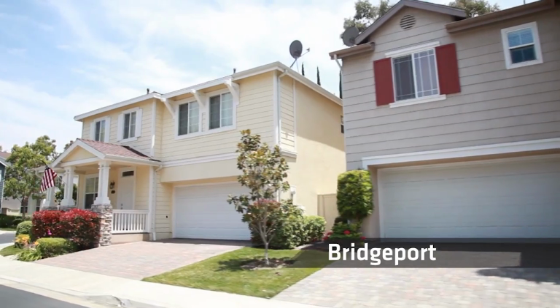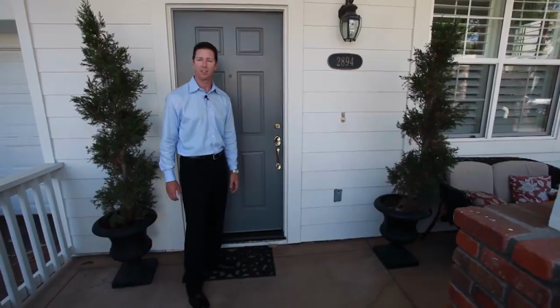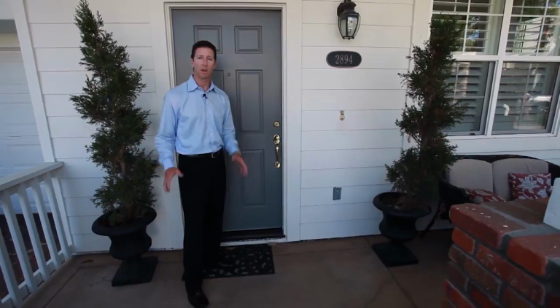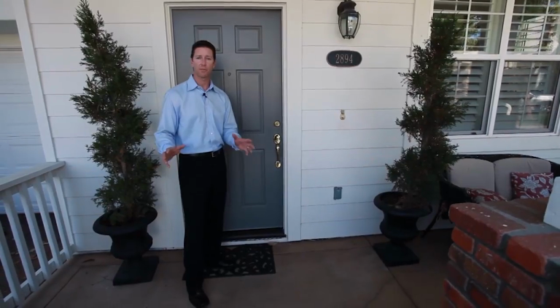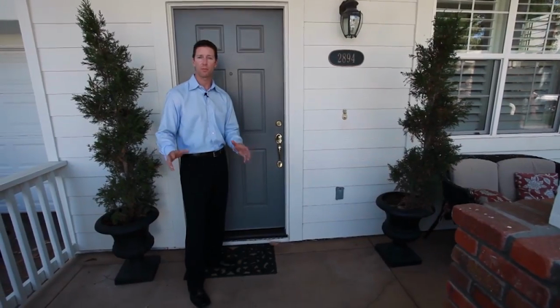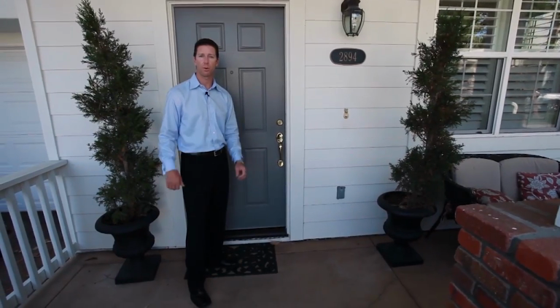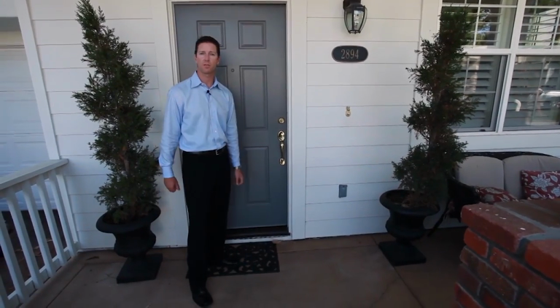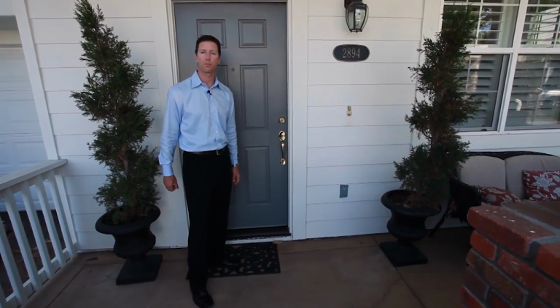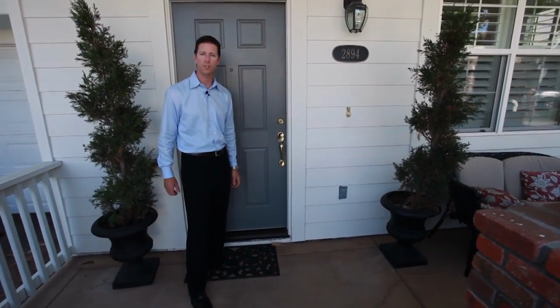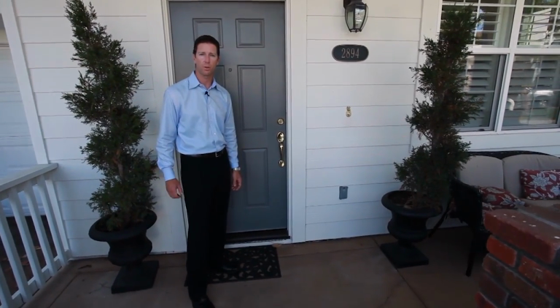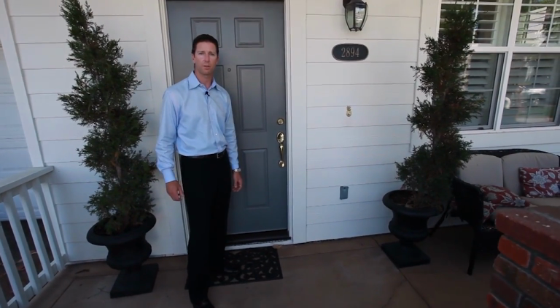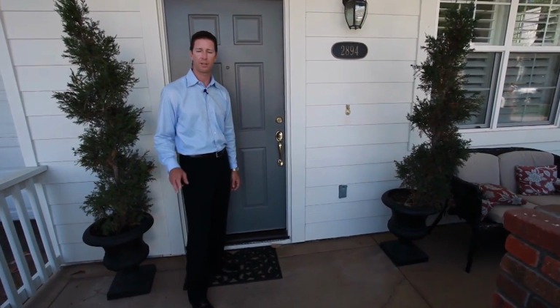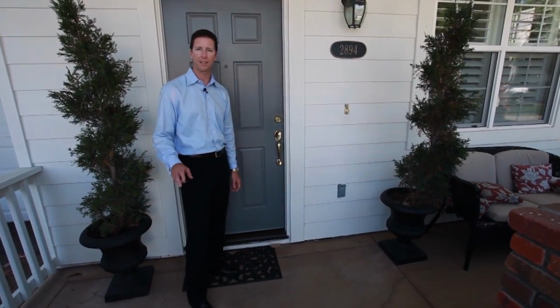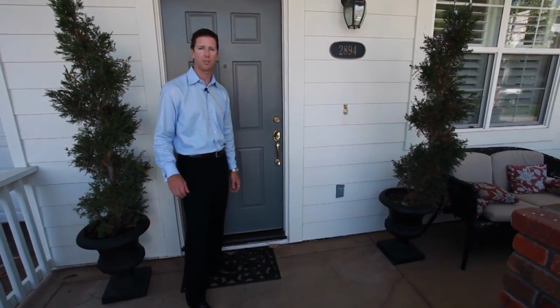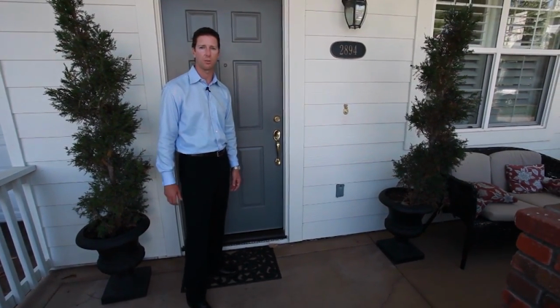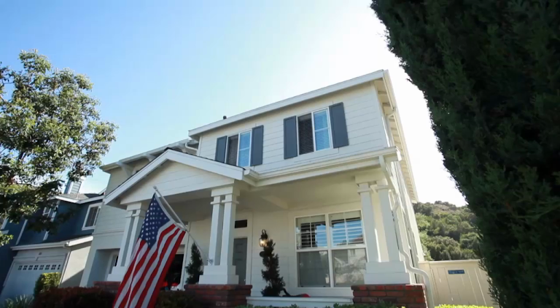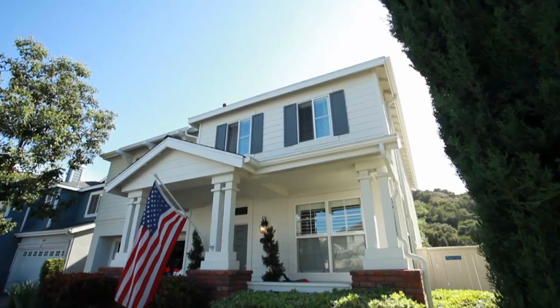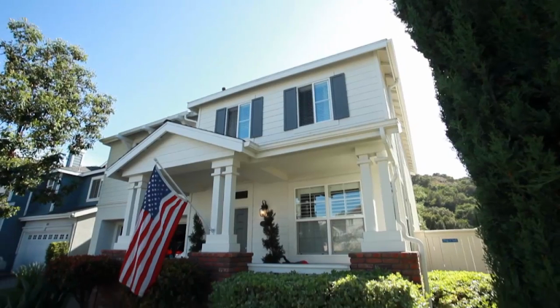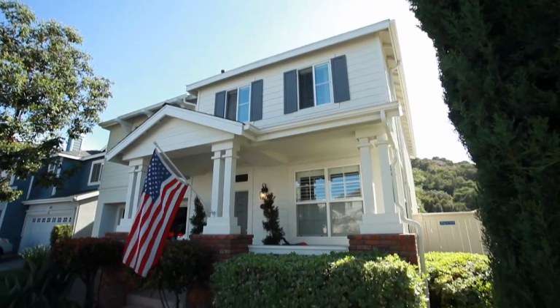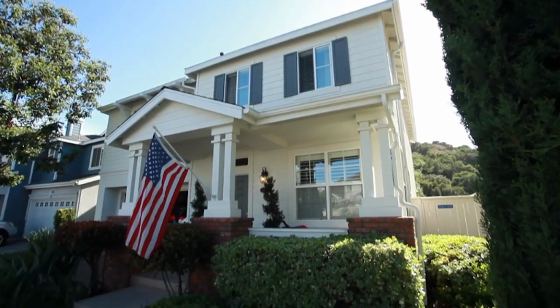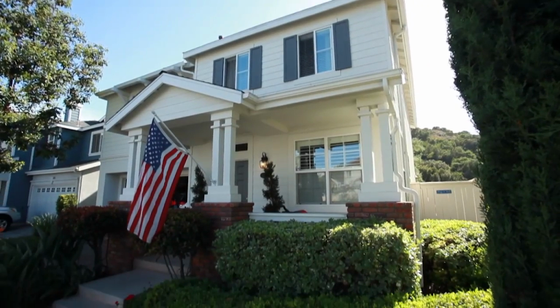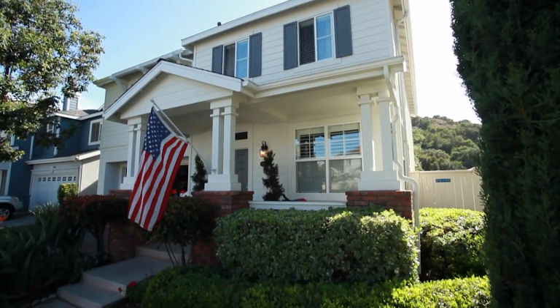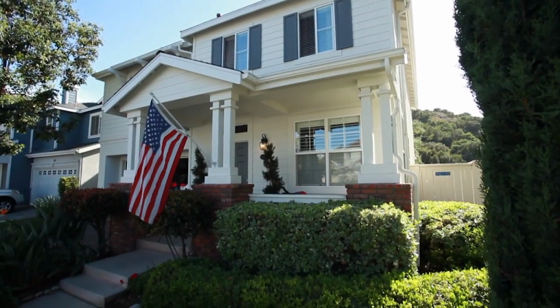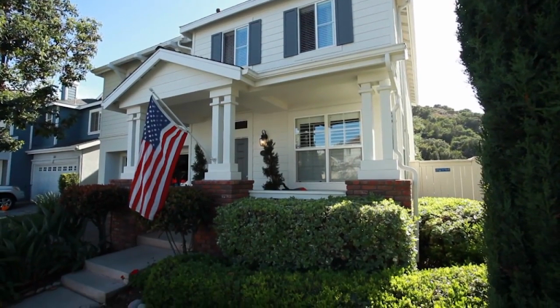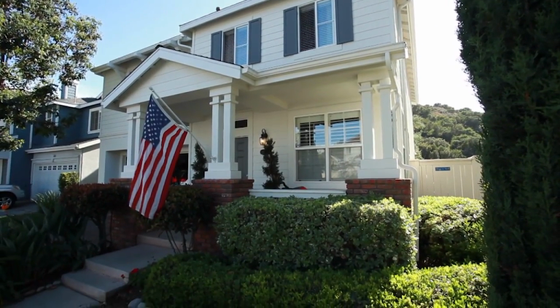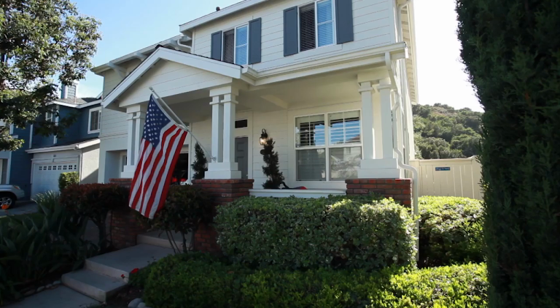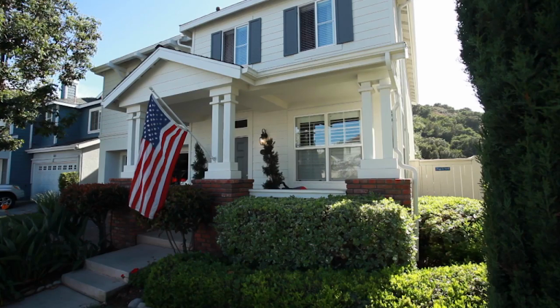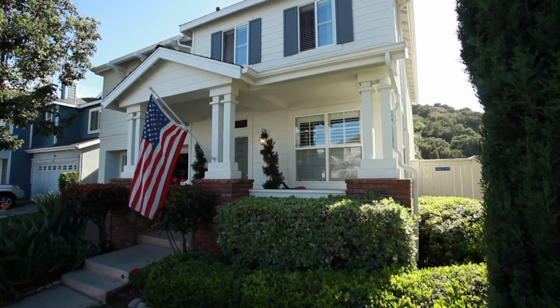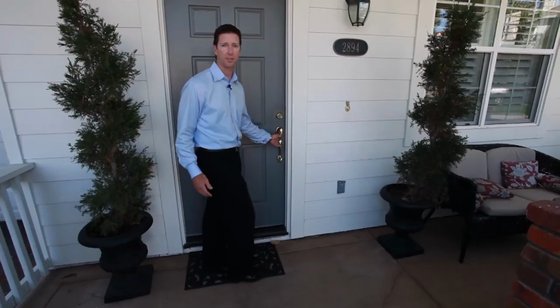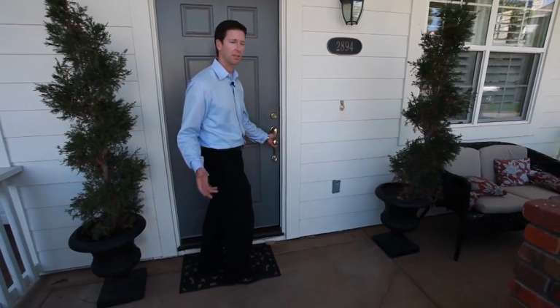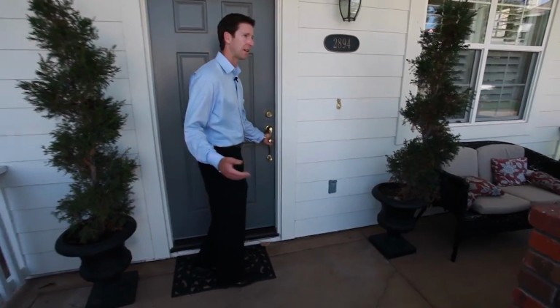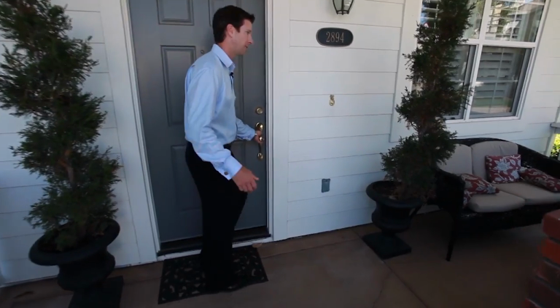I'm on the front porch of a Bridgeport Plan 2. There are three total floor plans here — this is one of the best. Come on in.